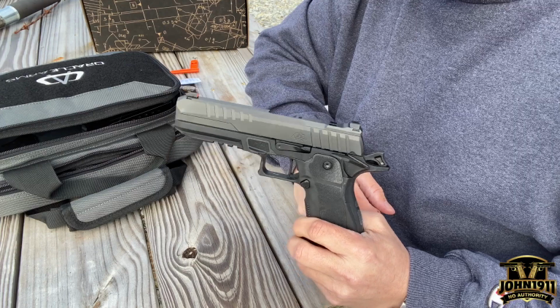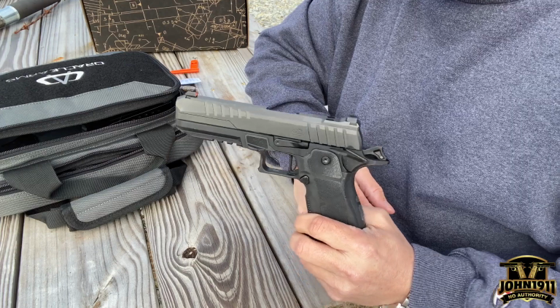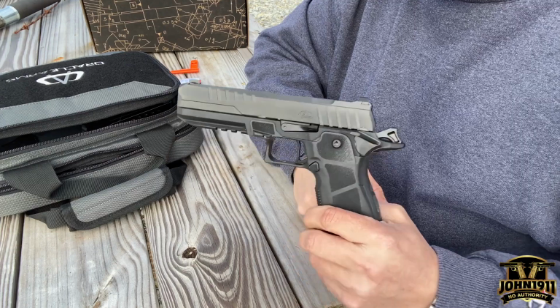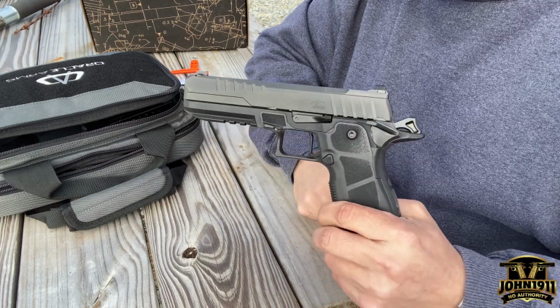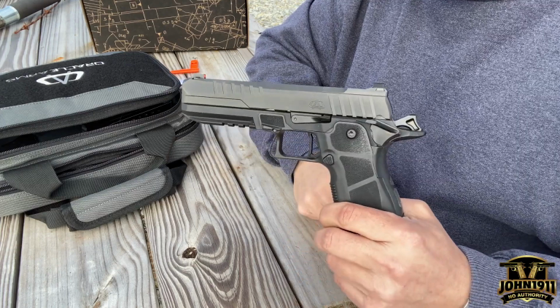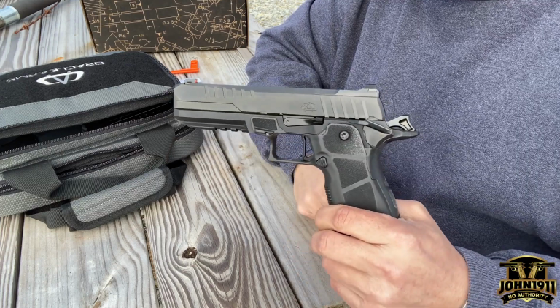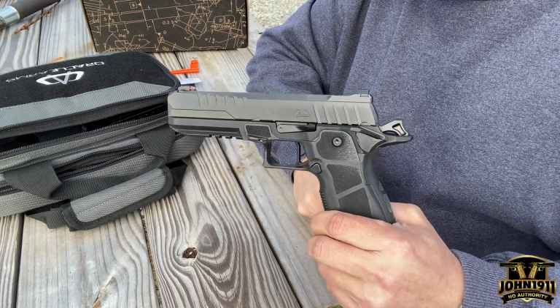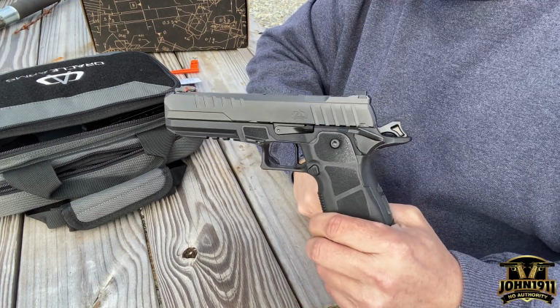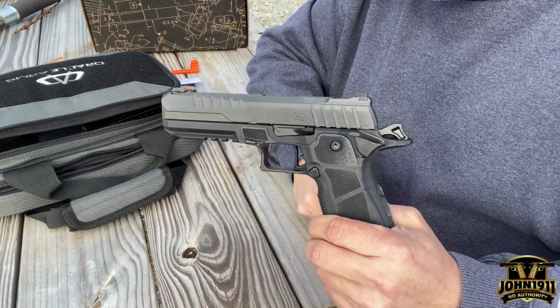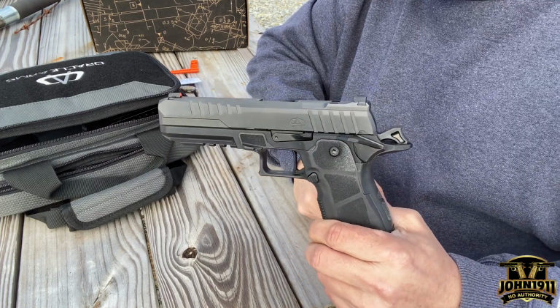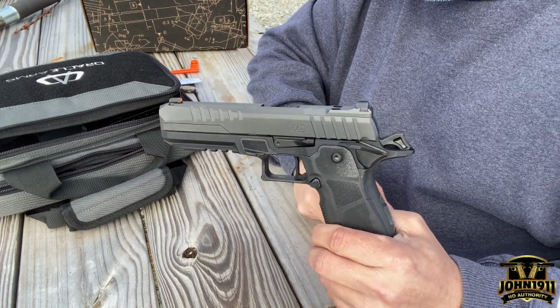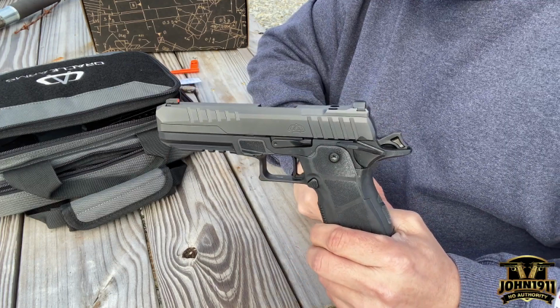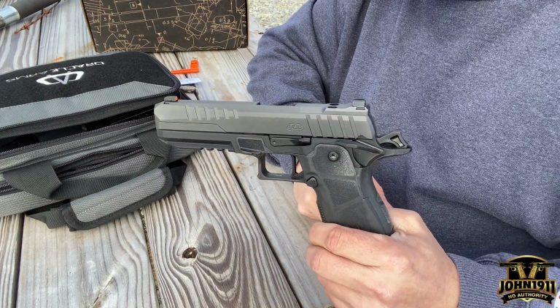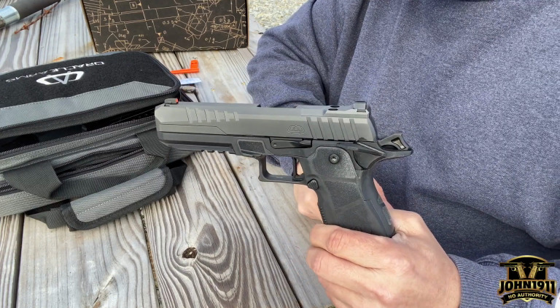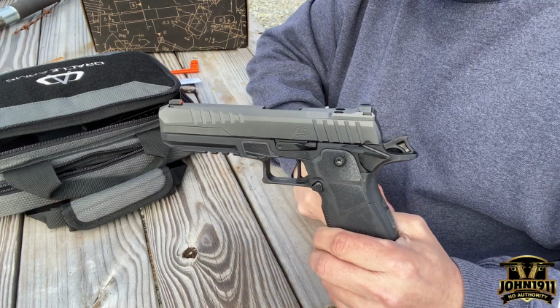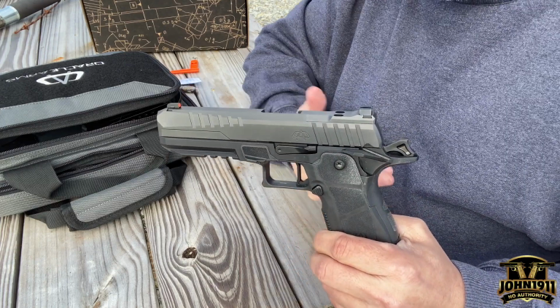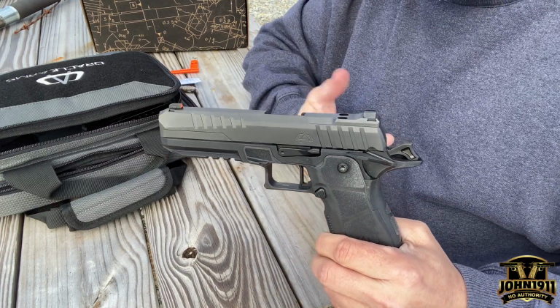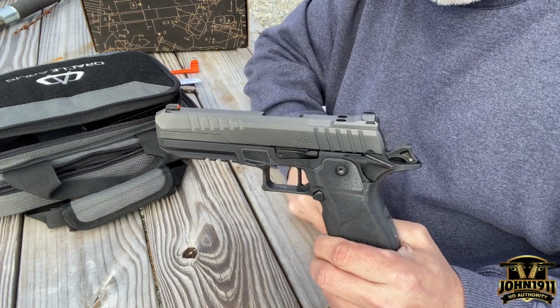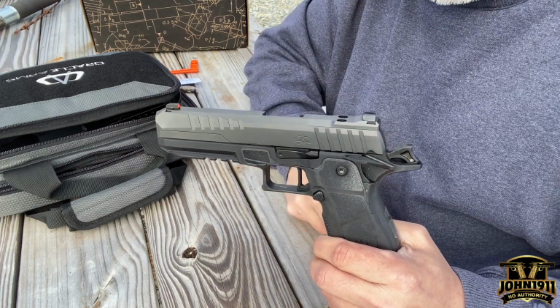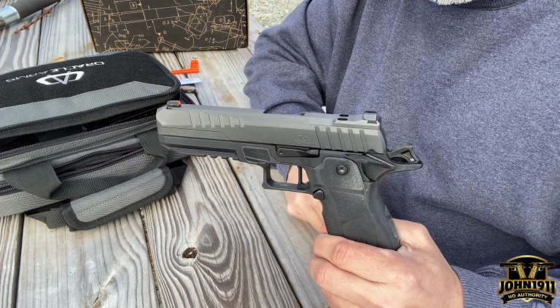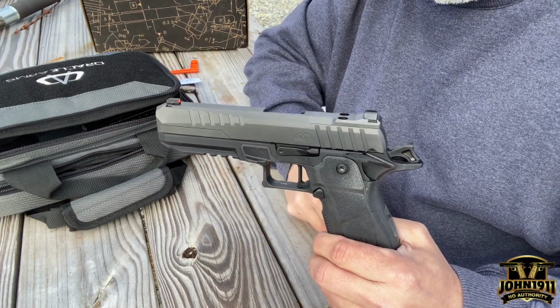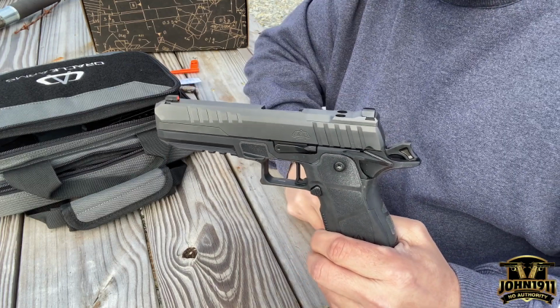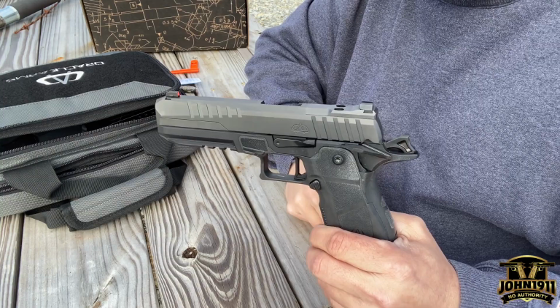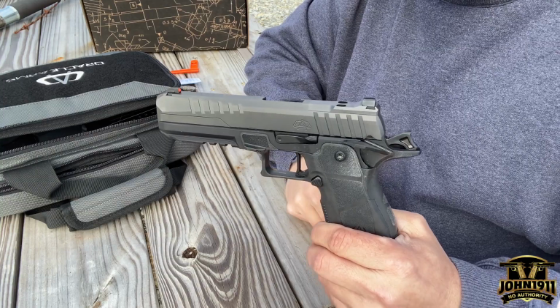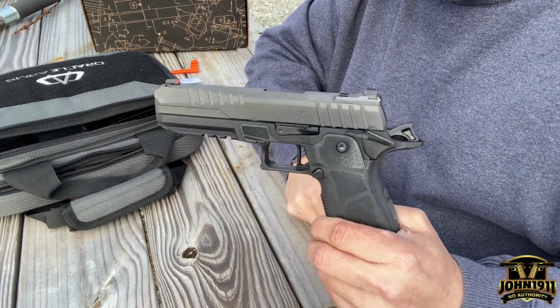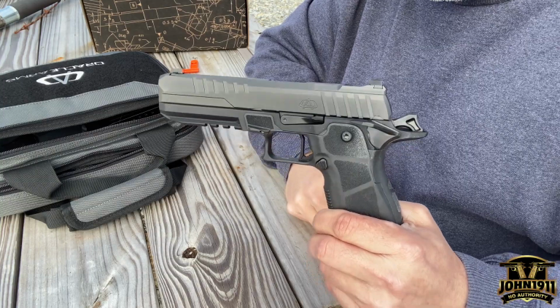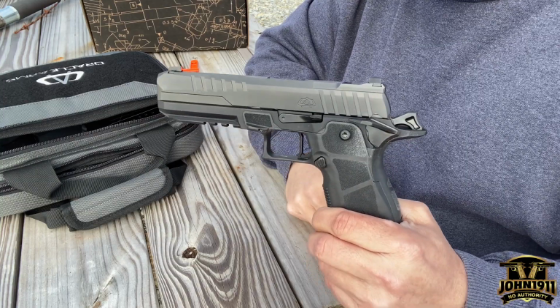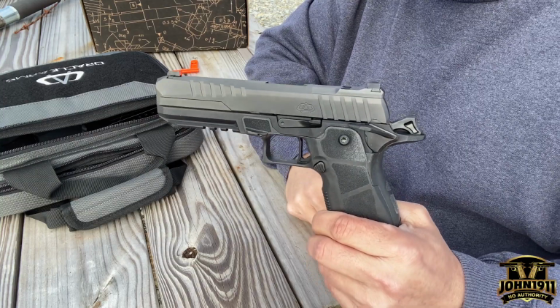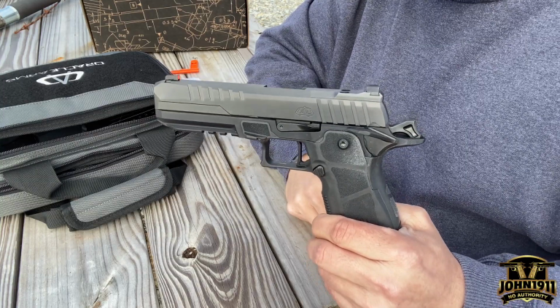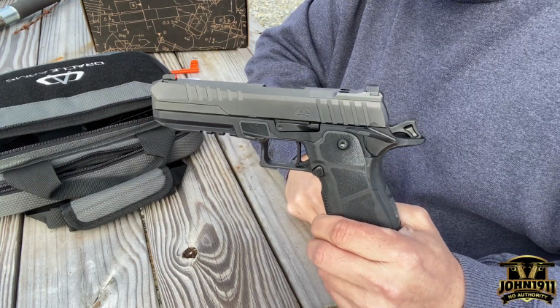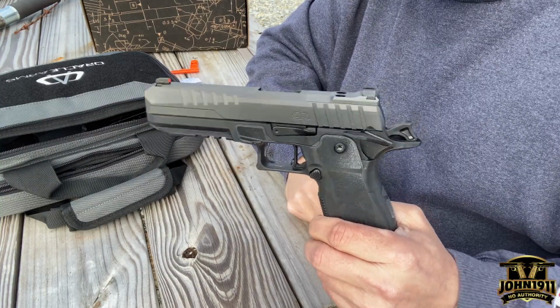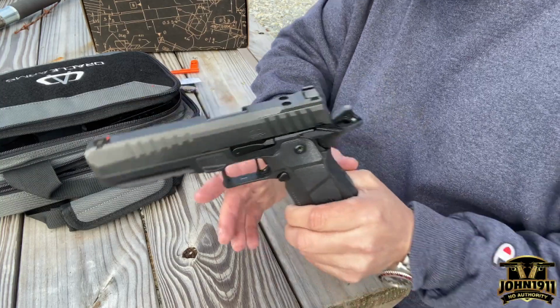This video is a quick one to show how to take apart a 2311, so you don't have to watch the 15-minute video talking about the mechanics of the gun.